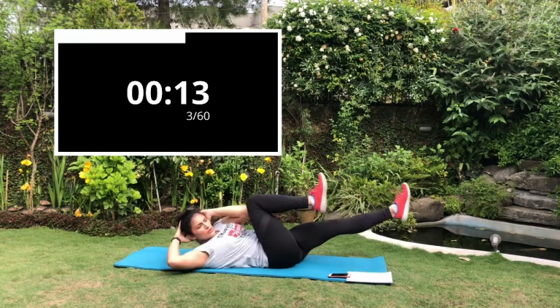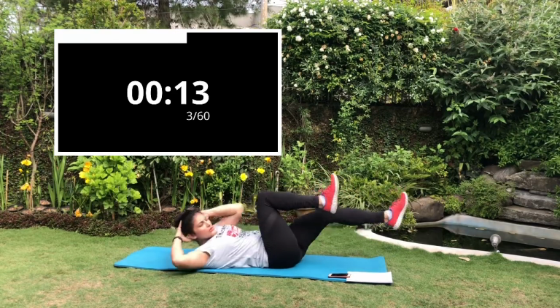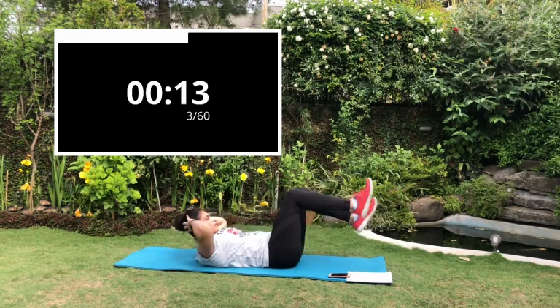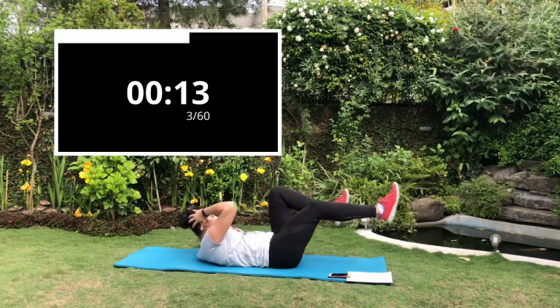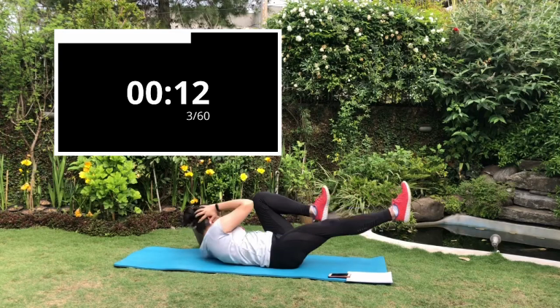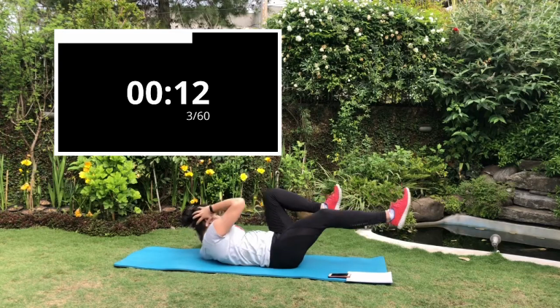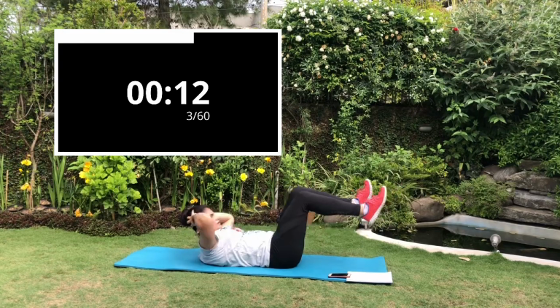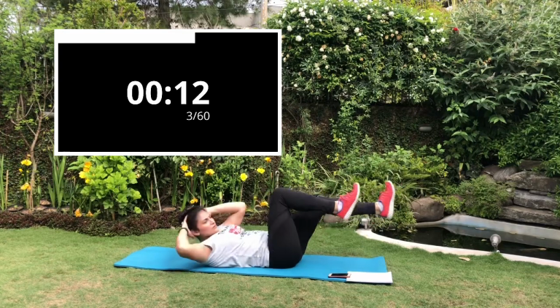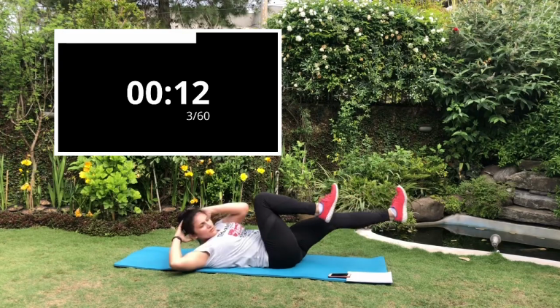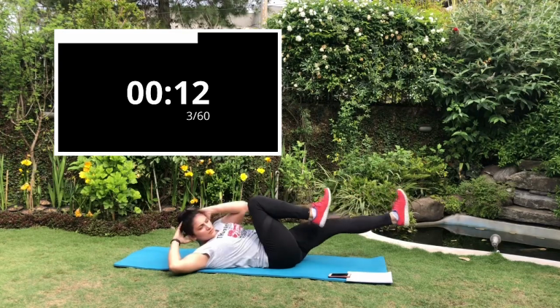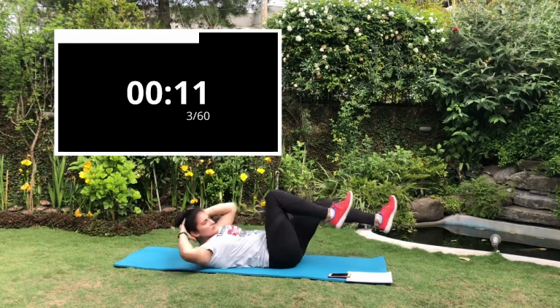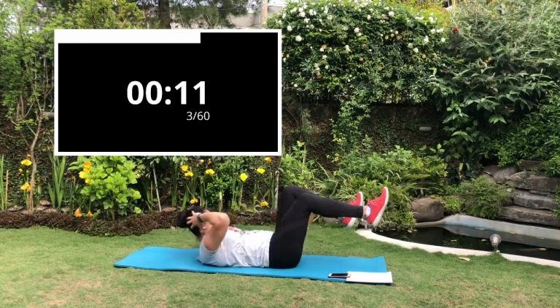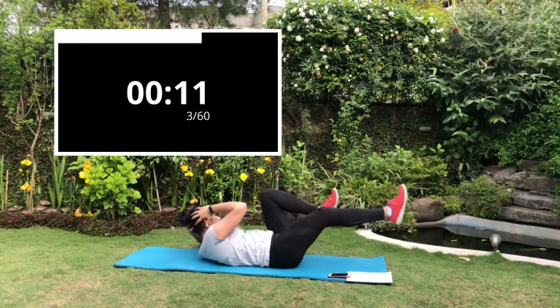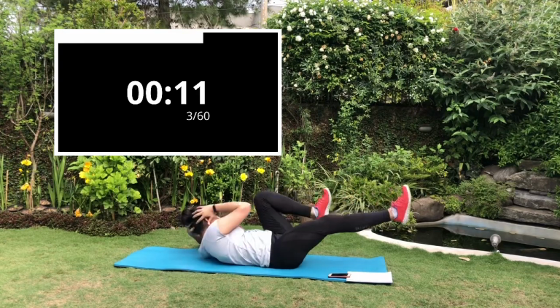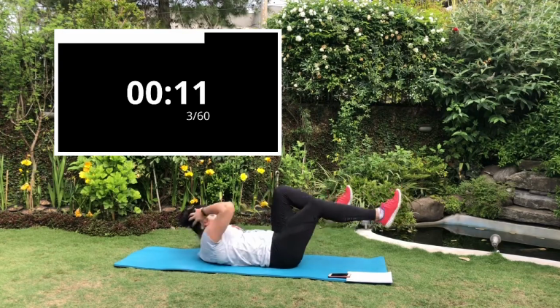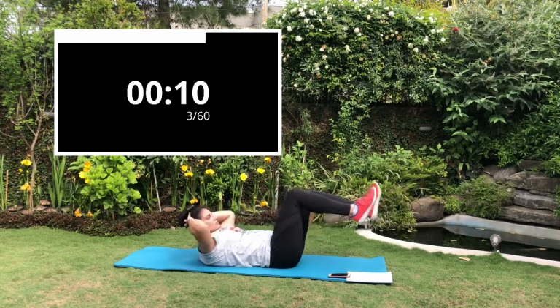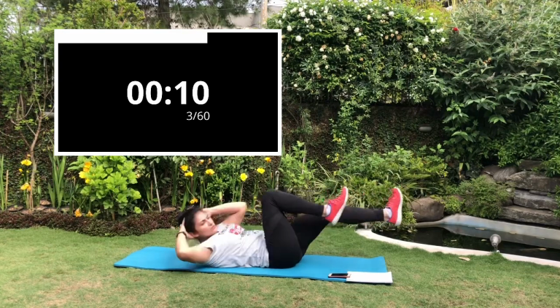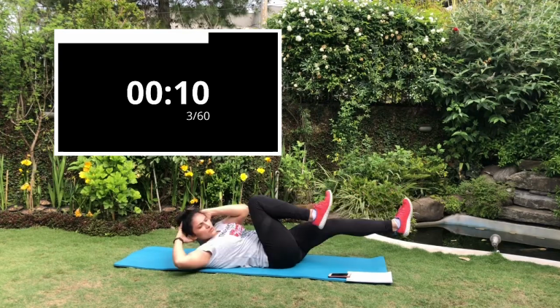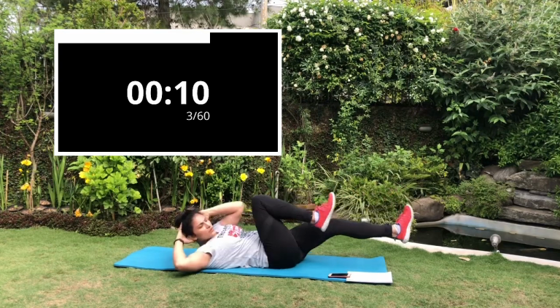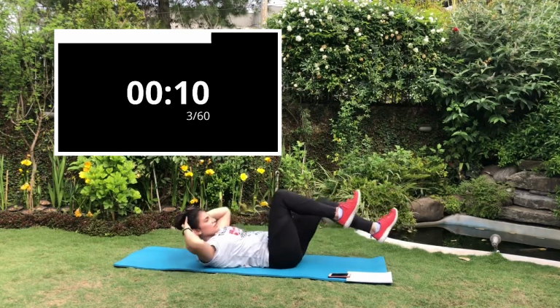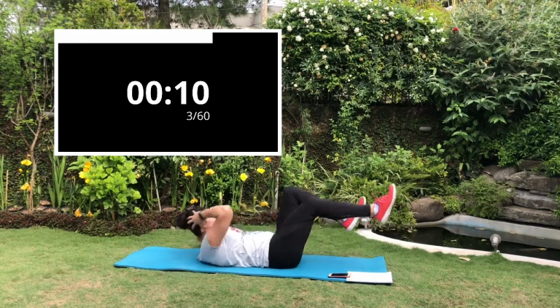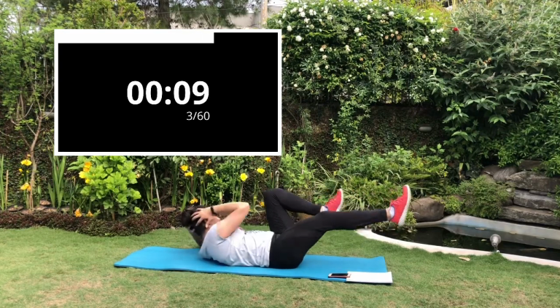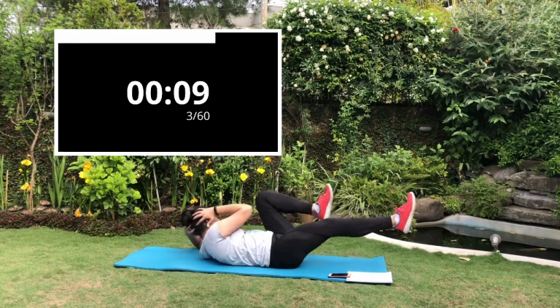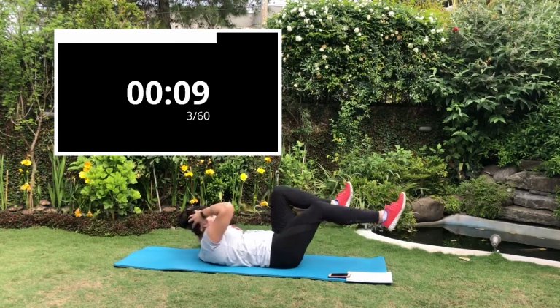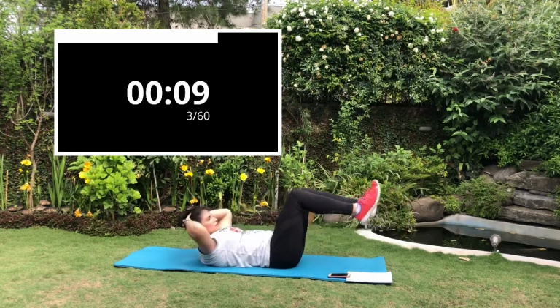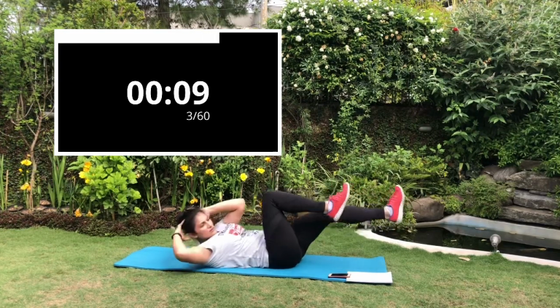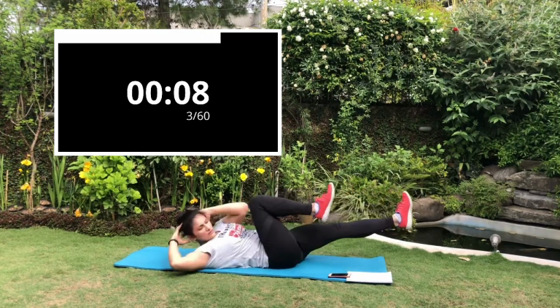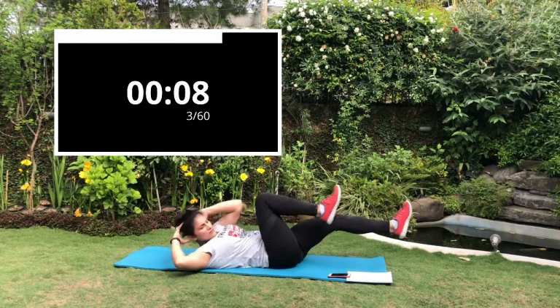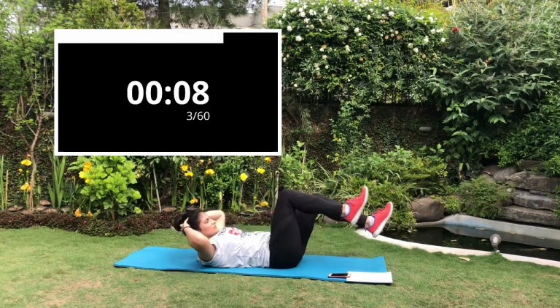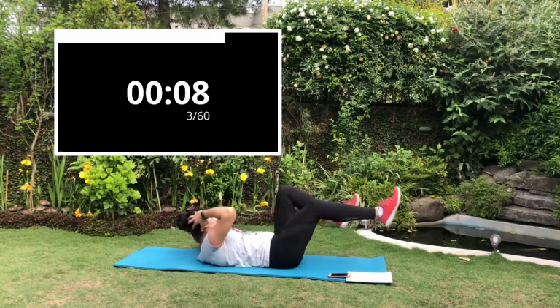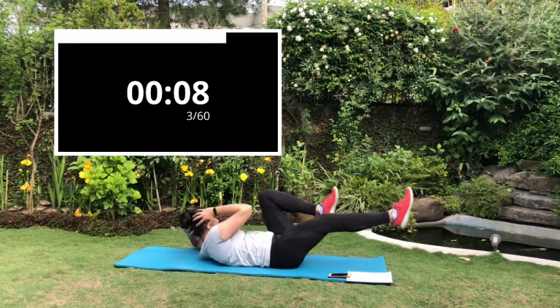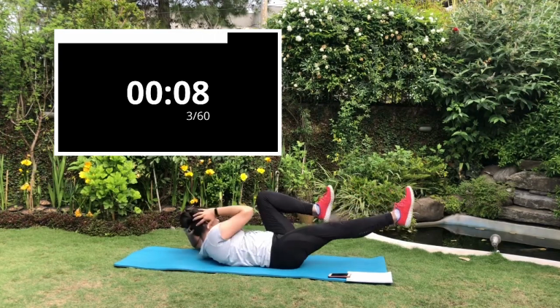Do not pull your neck, do not jerk — keep it nice and steady.